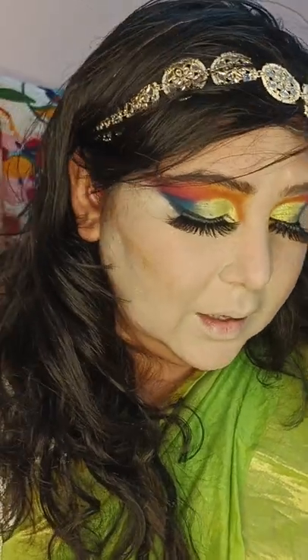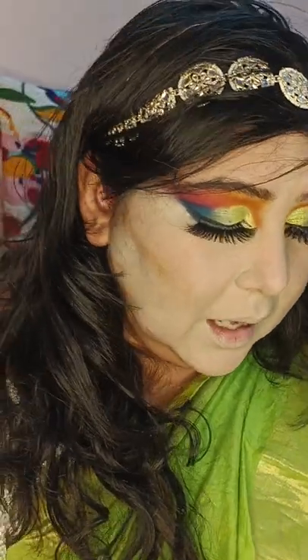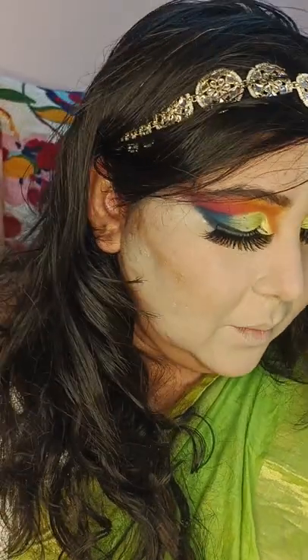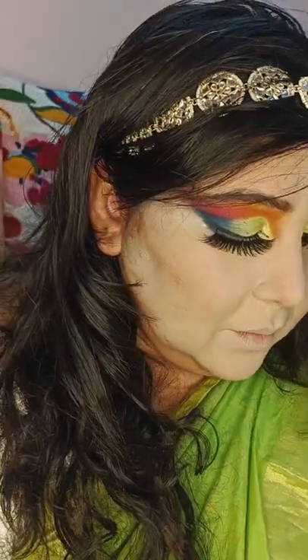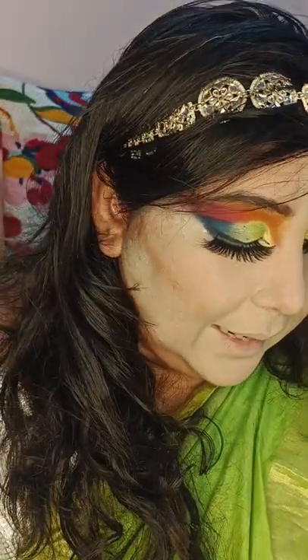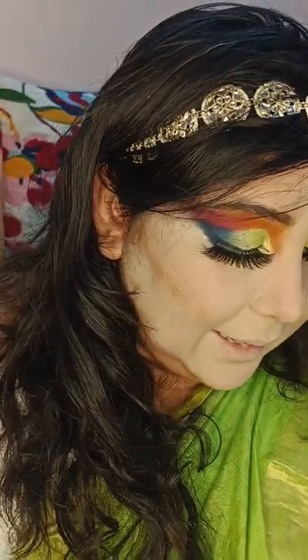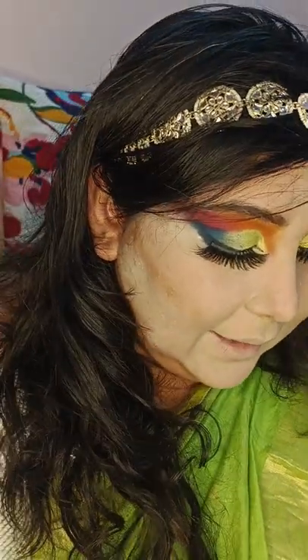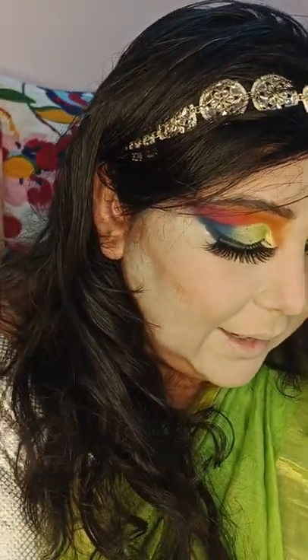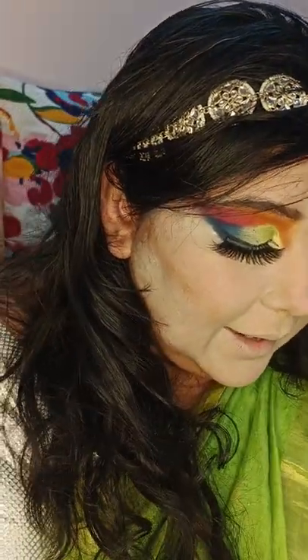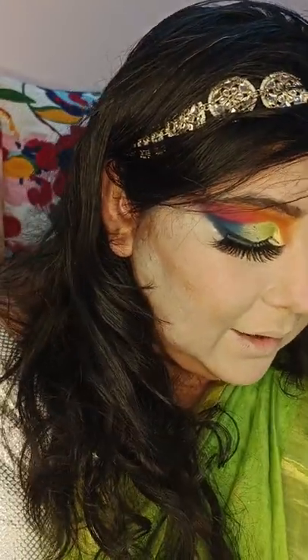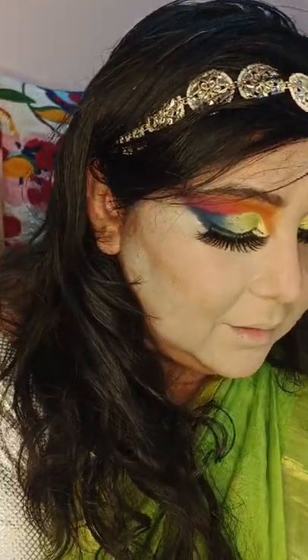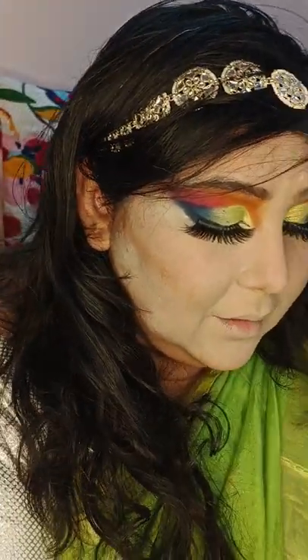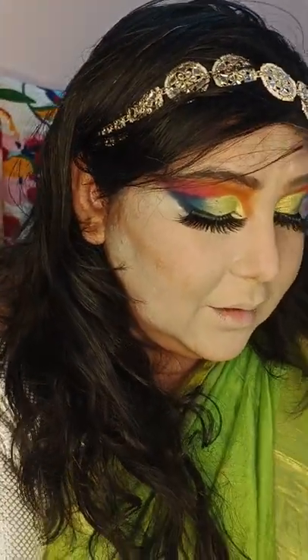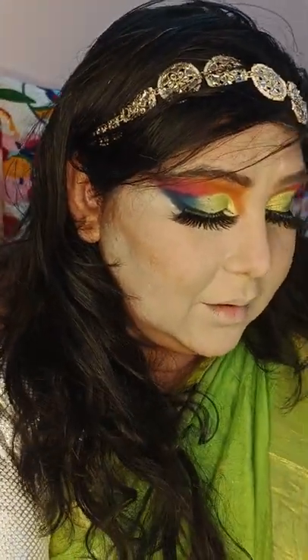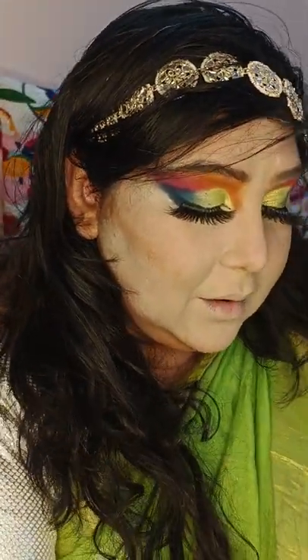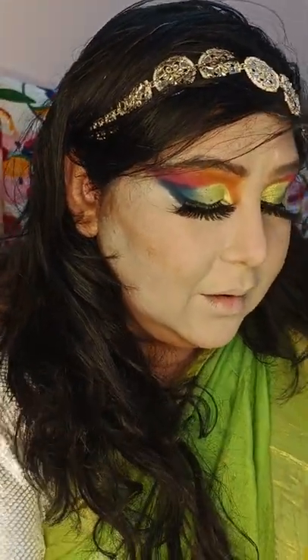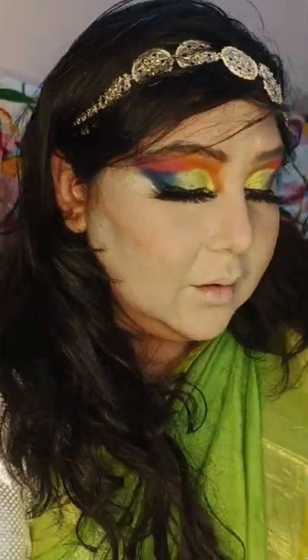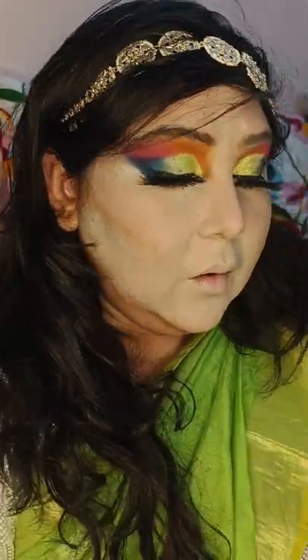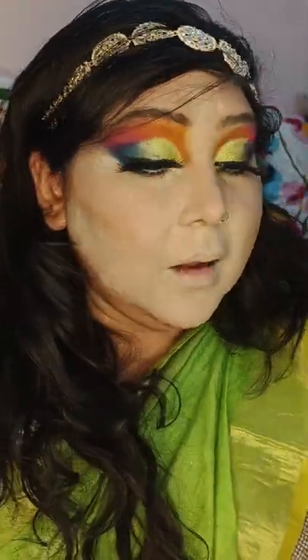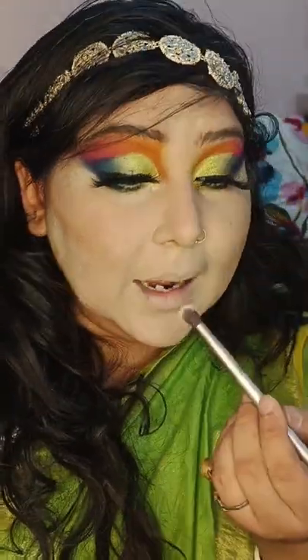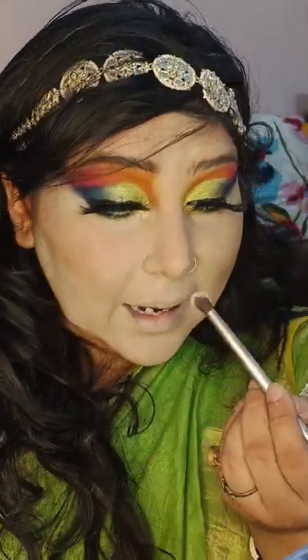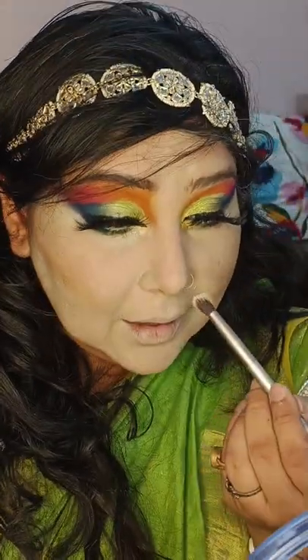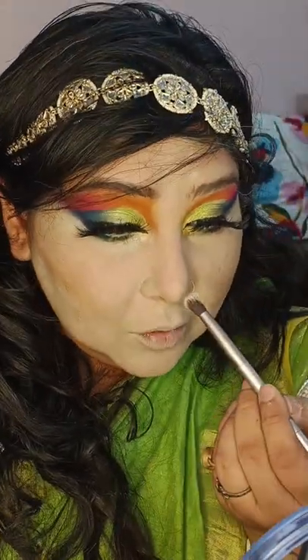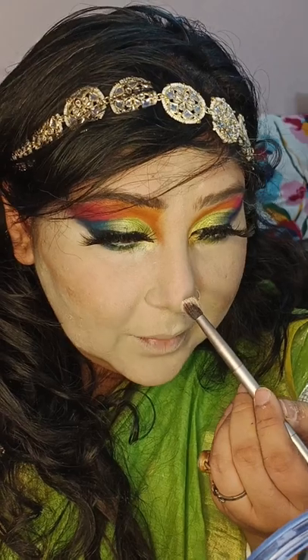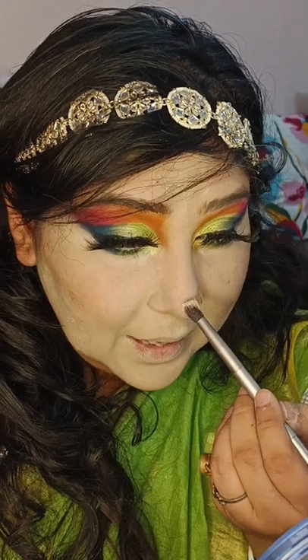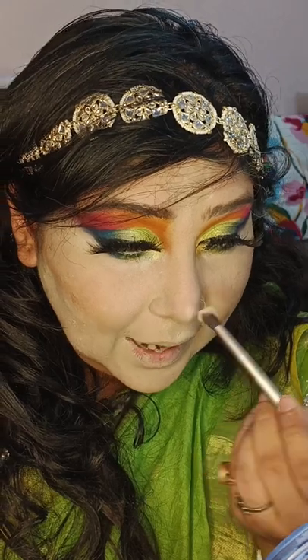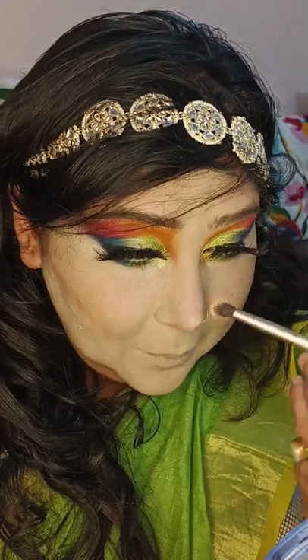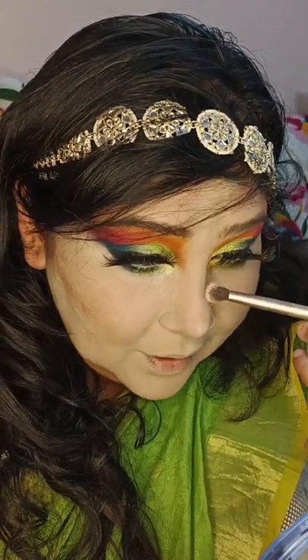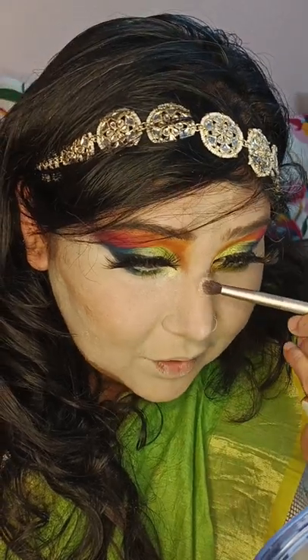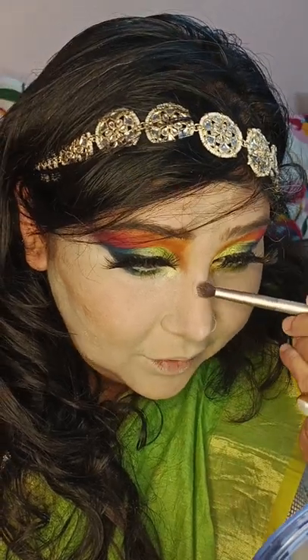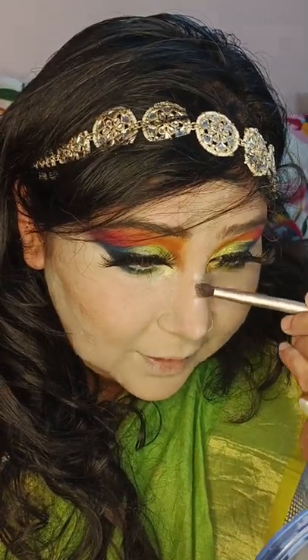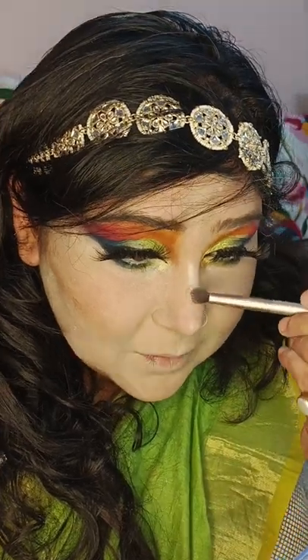Now I'm using highlighter. You need to apply highlighter to the high points of the face.